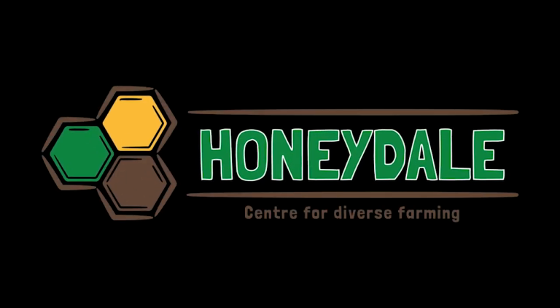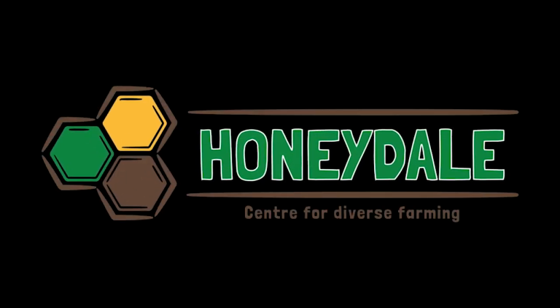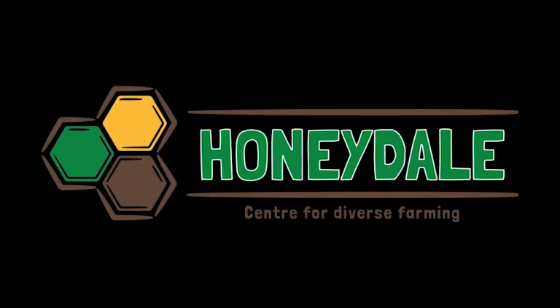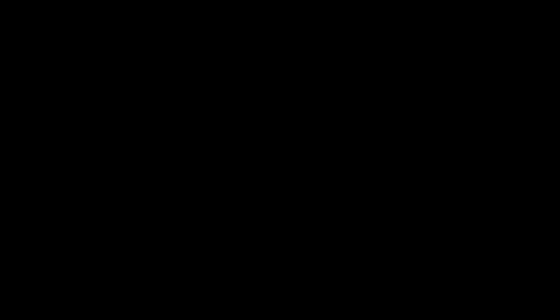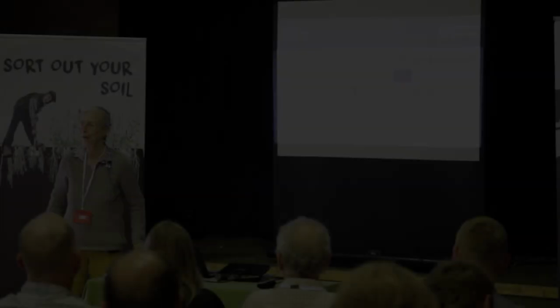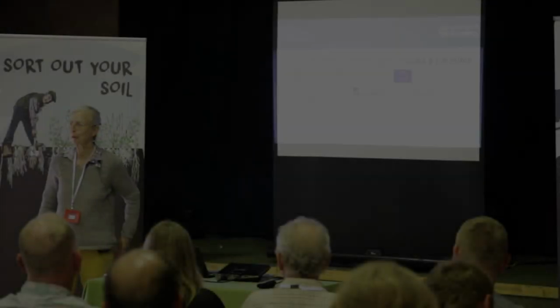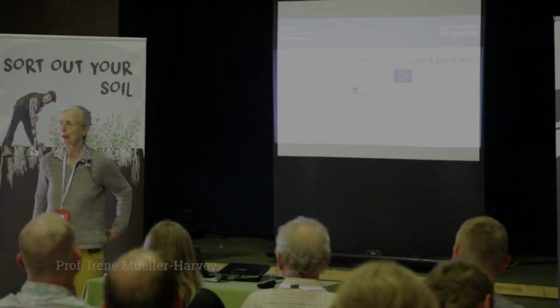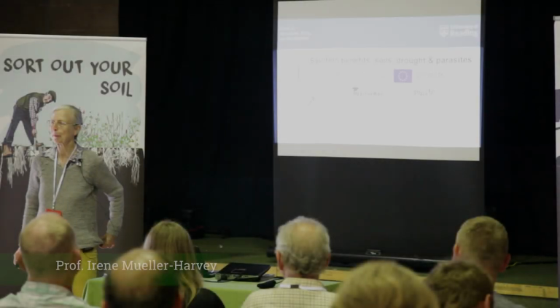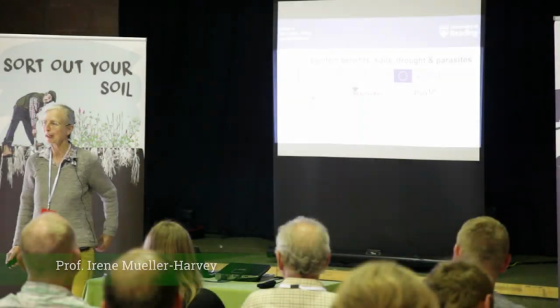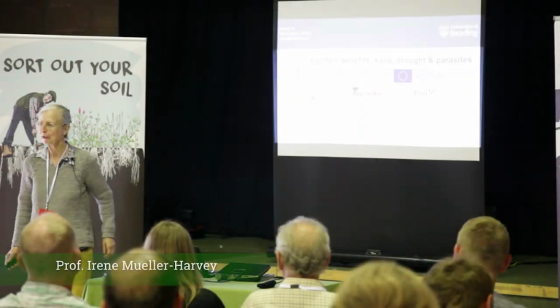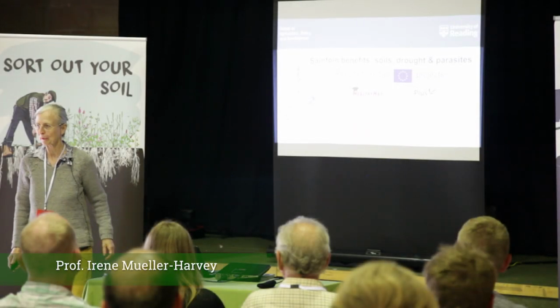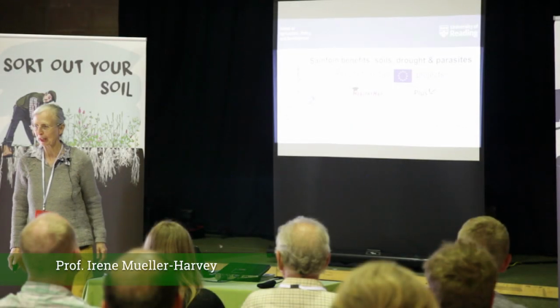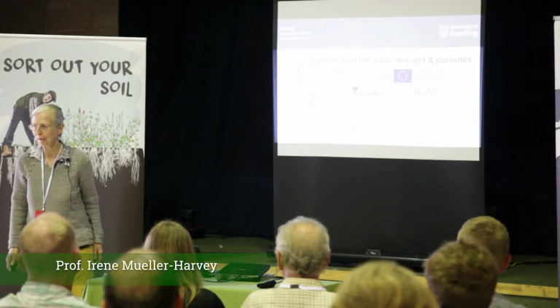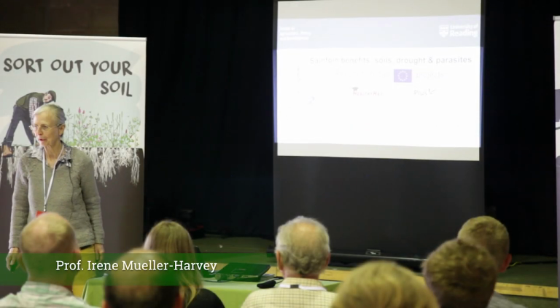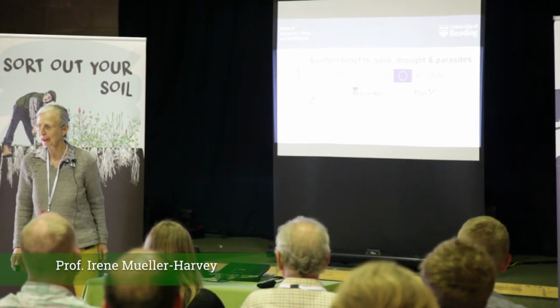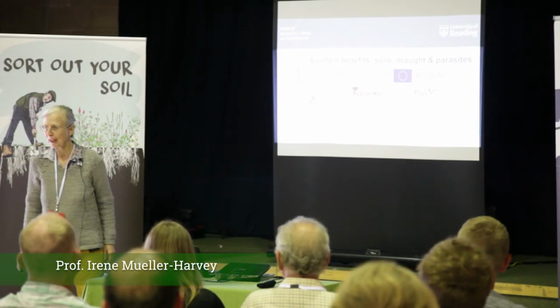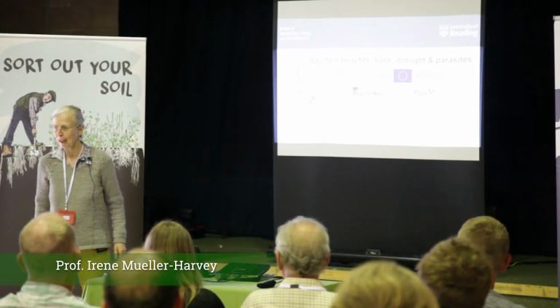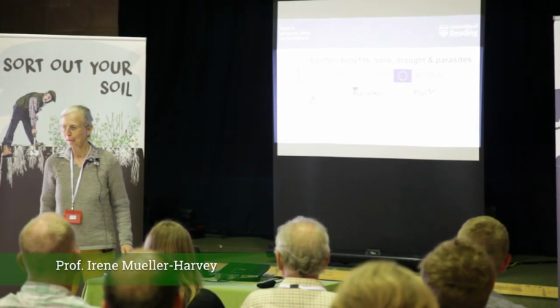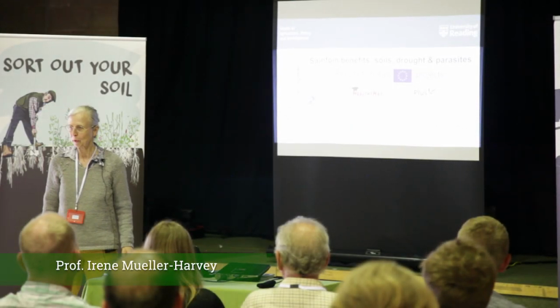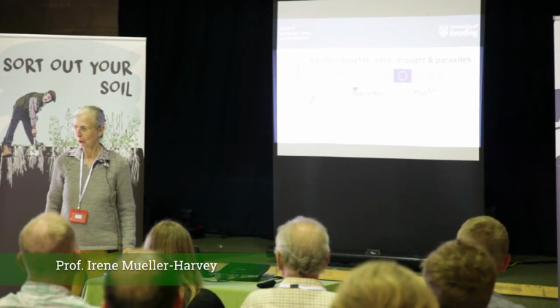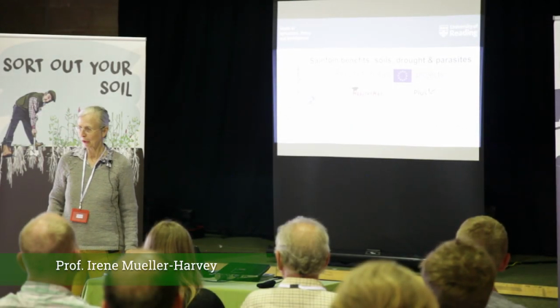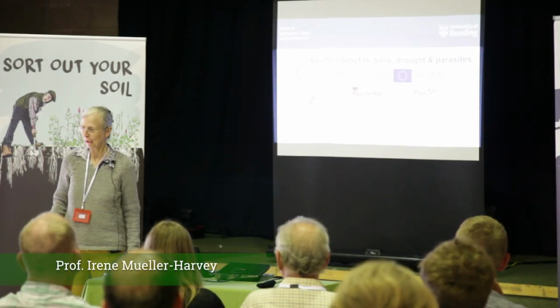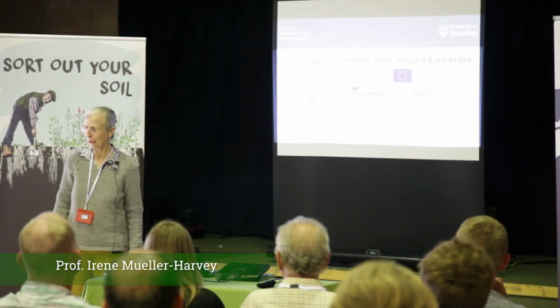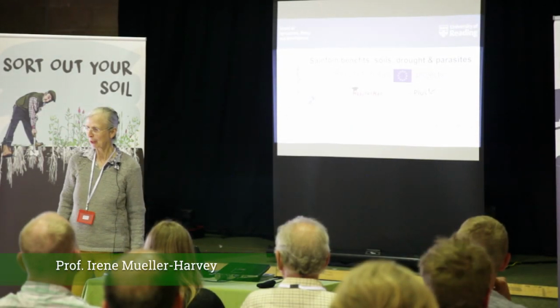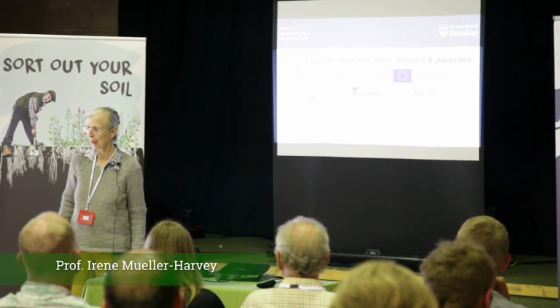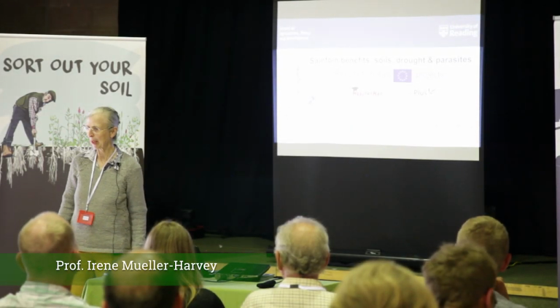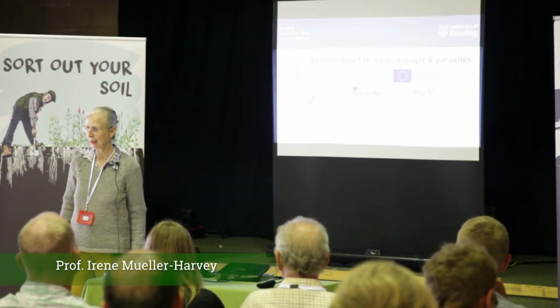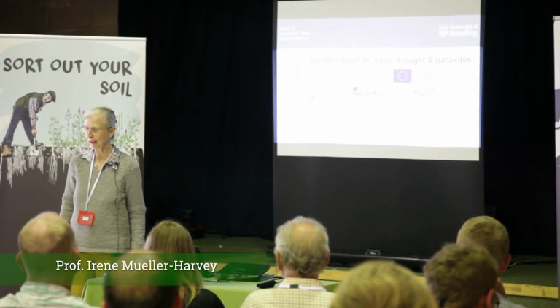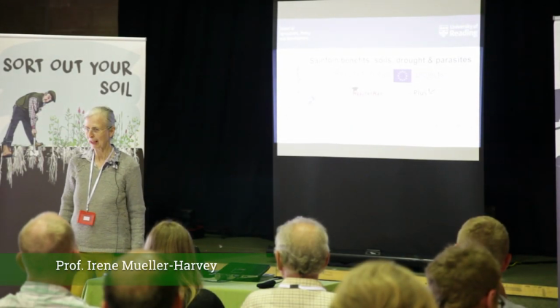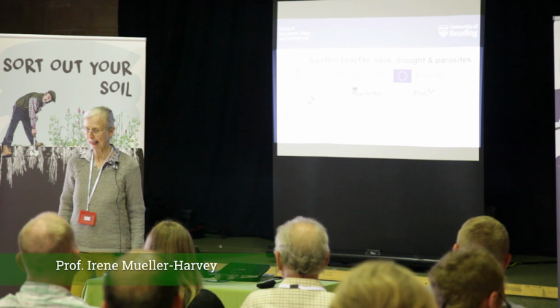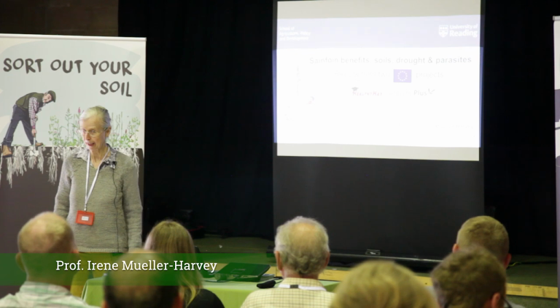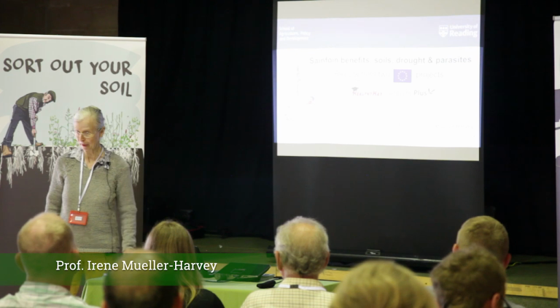I'm going to talk about the benefits of sainfoin for soil, plants and animals.